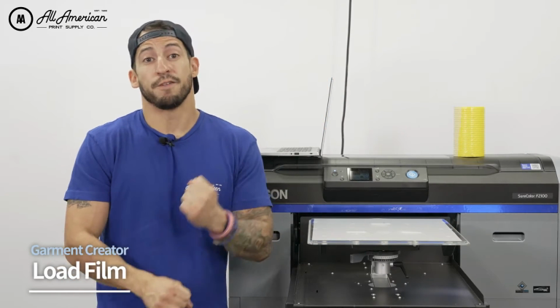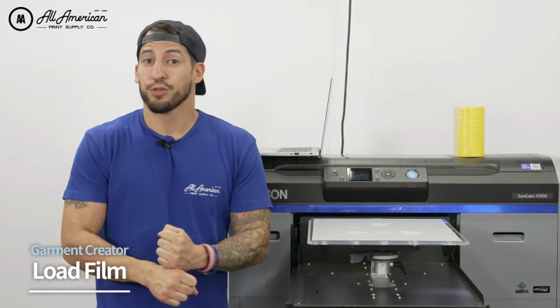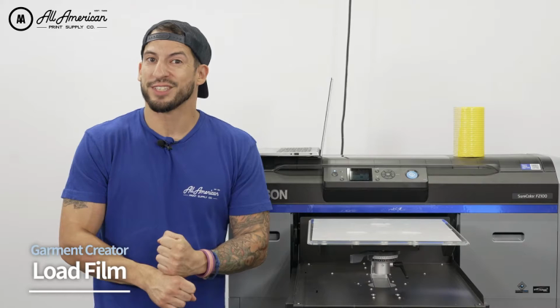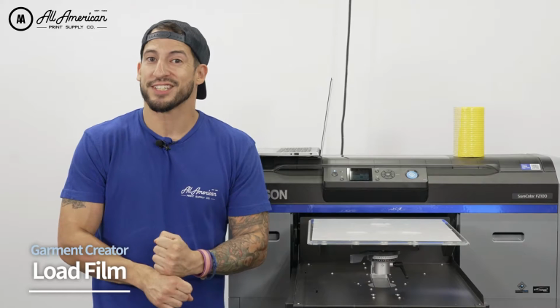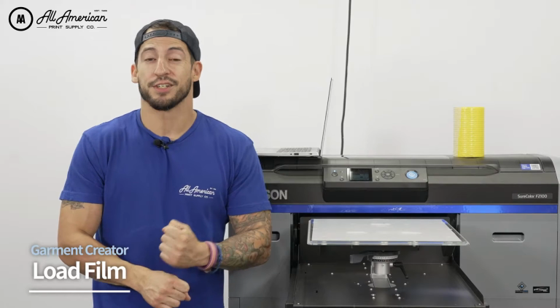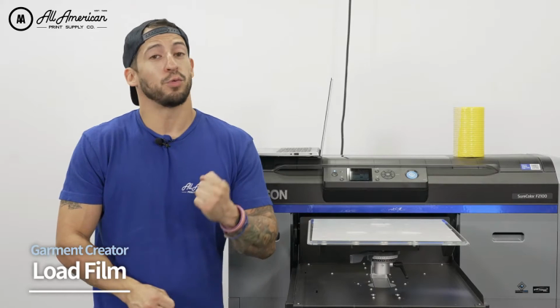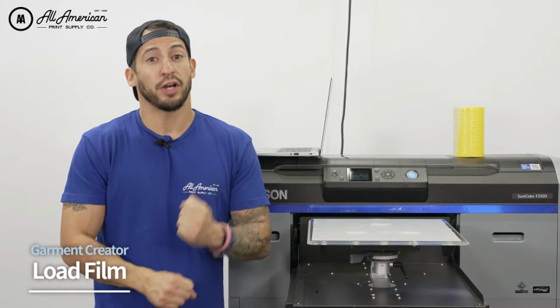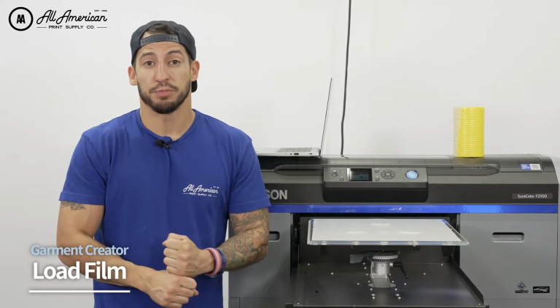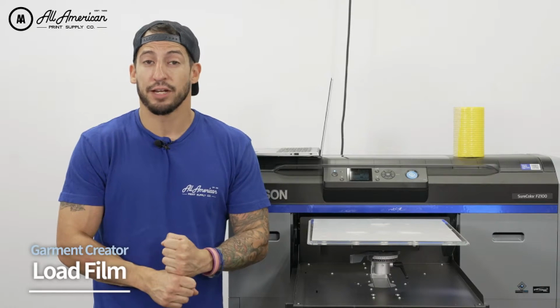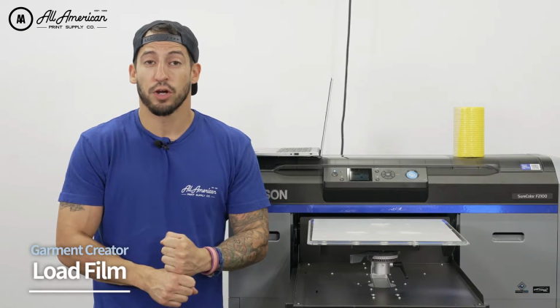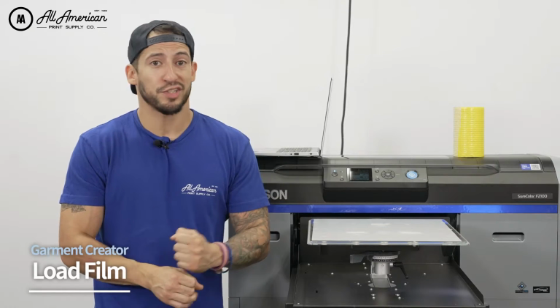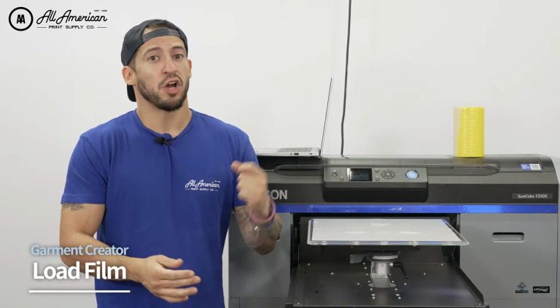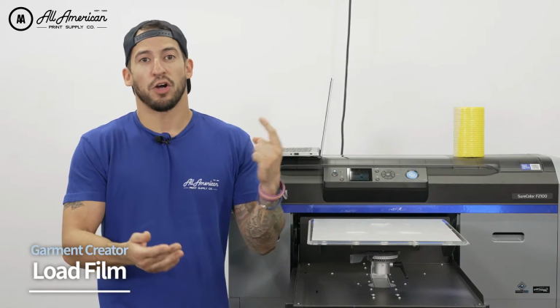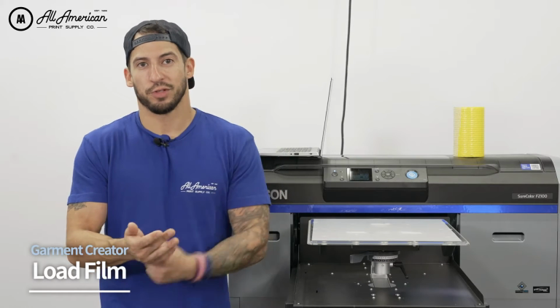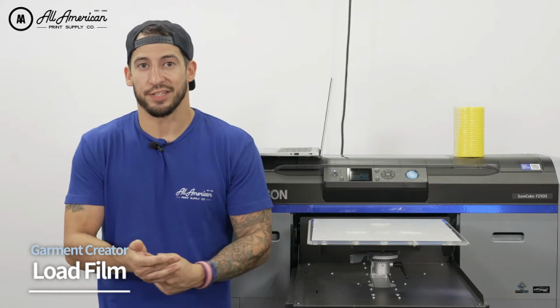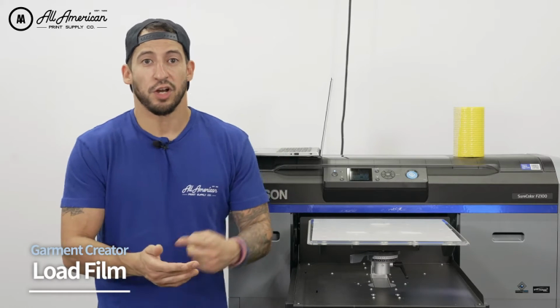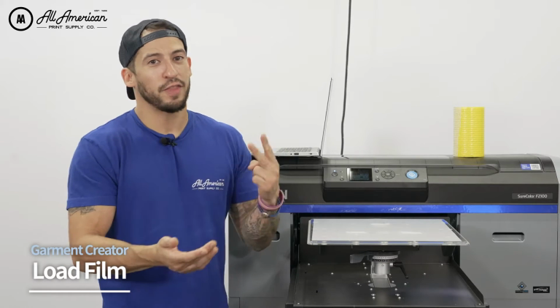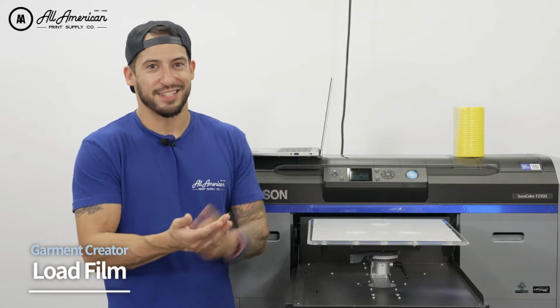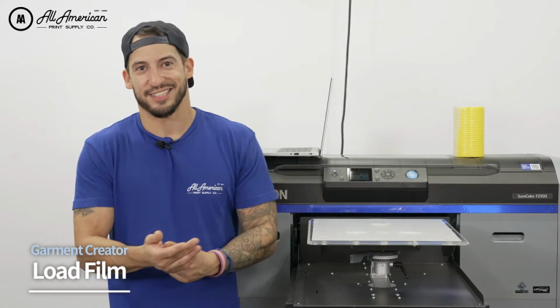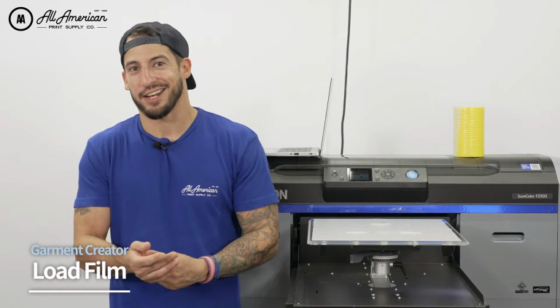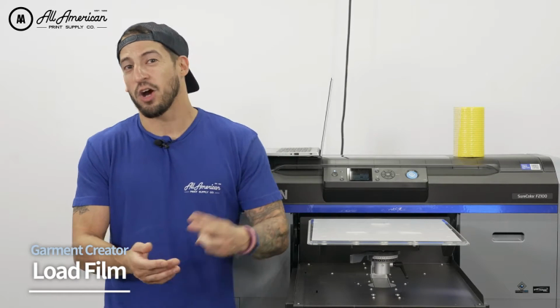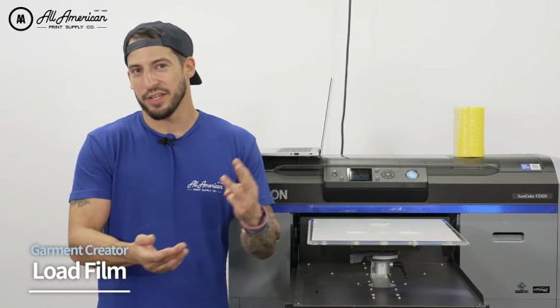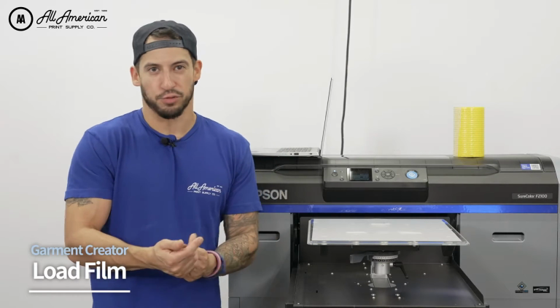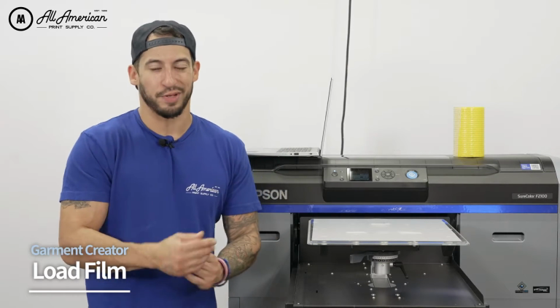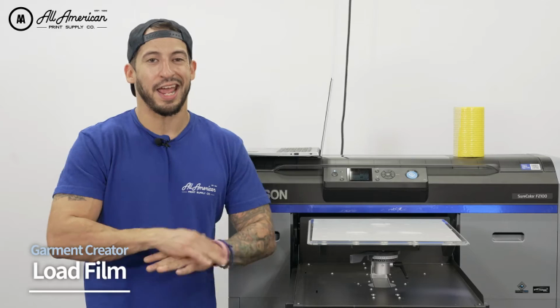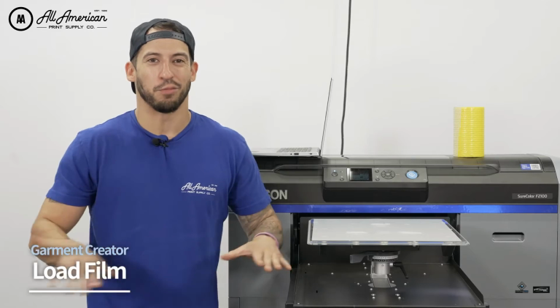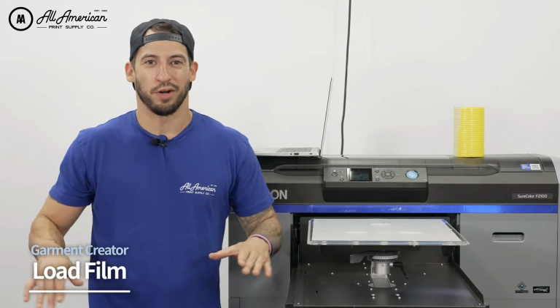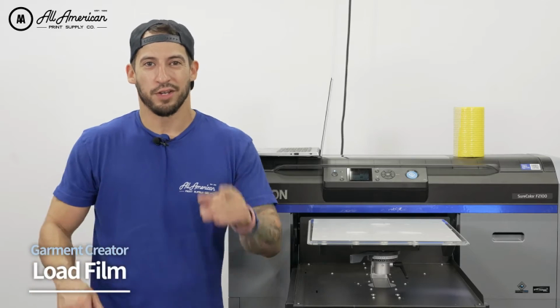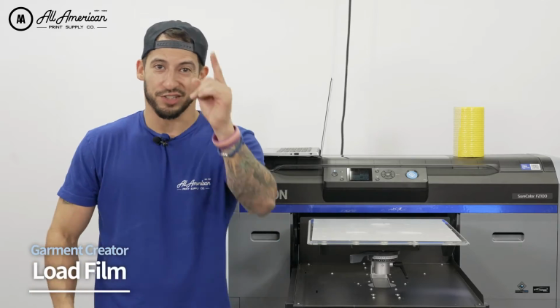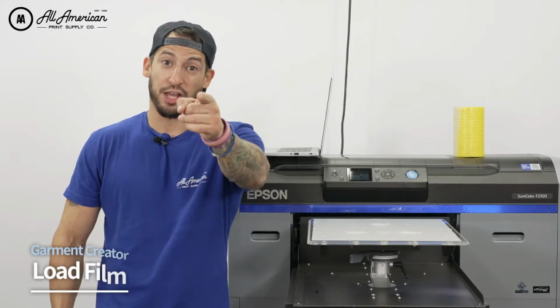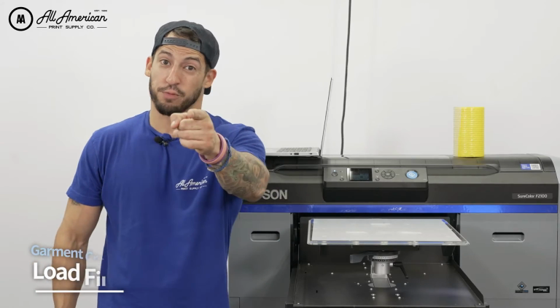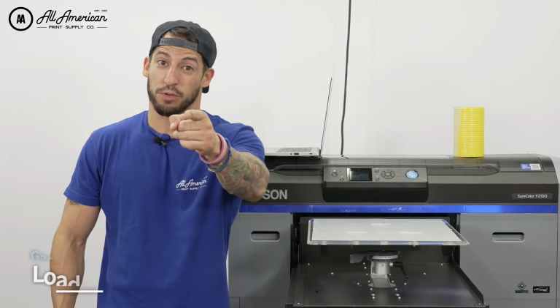Today we're going to be working with our Ecofreen hot peel film. It's an awesome product, very thoroughly tested, with really awesome layer coatings on the release, on the anti-static, on the ink absorbing and more. You're going to see how this performs.